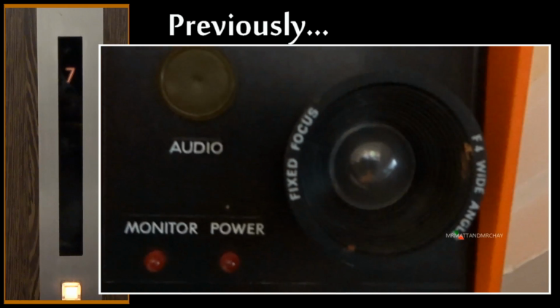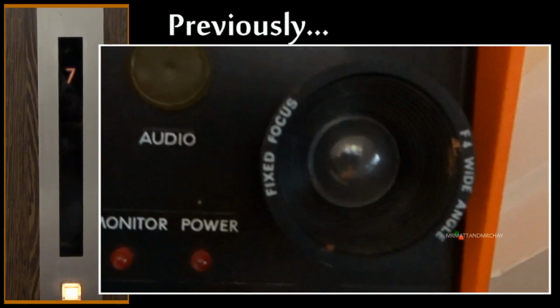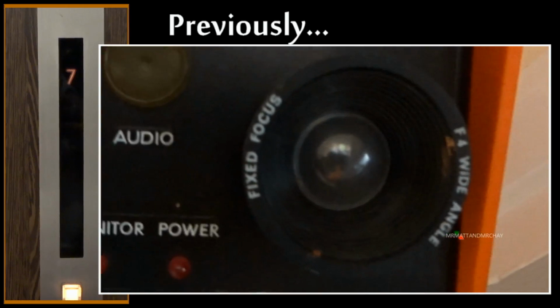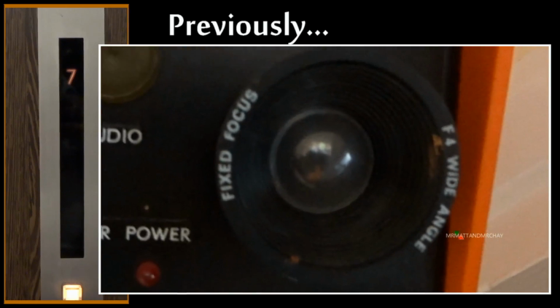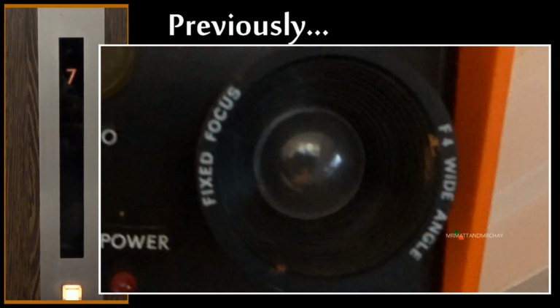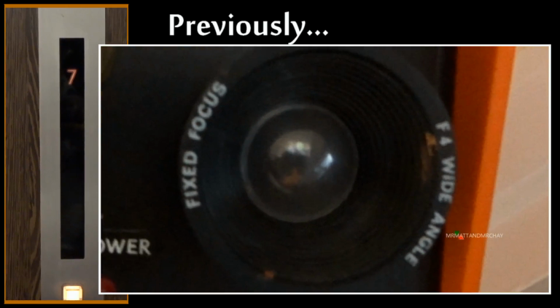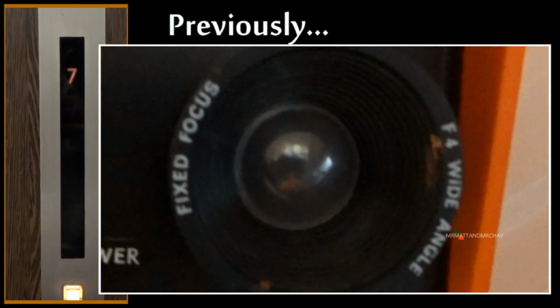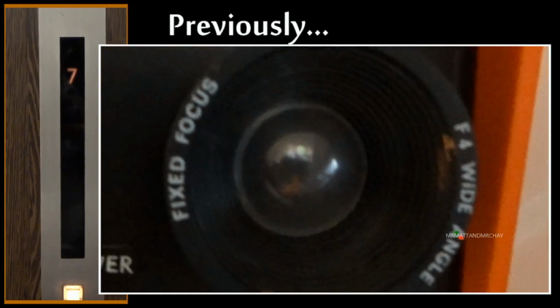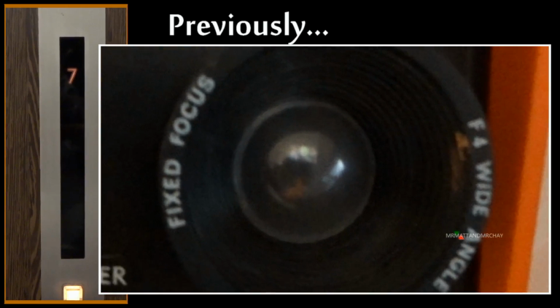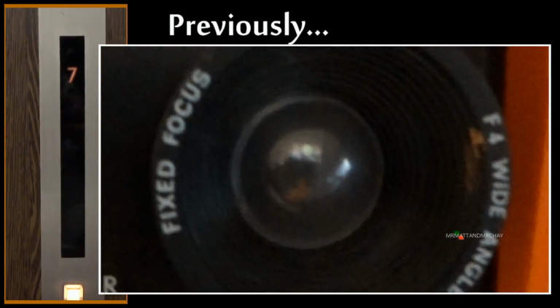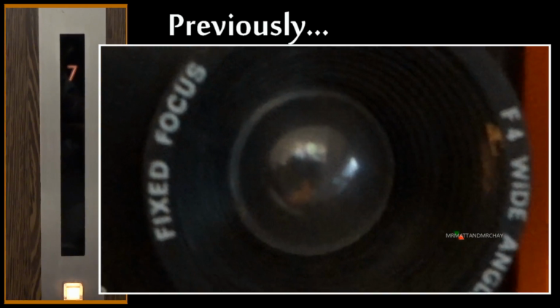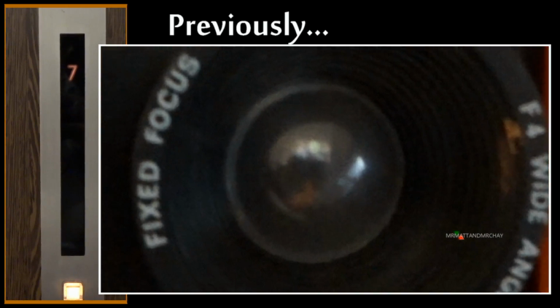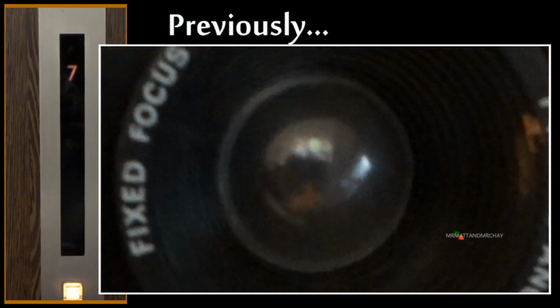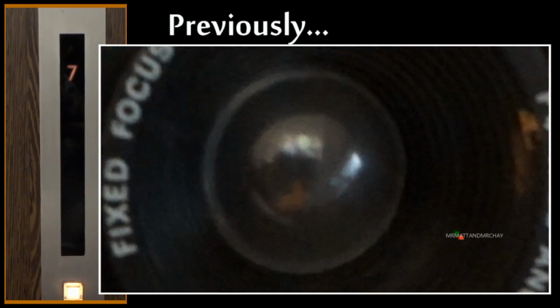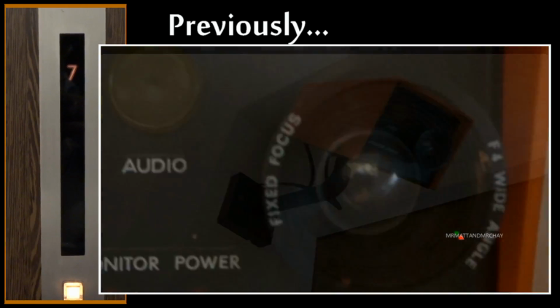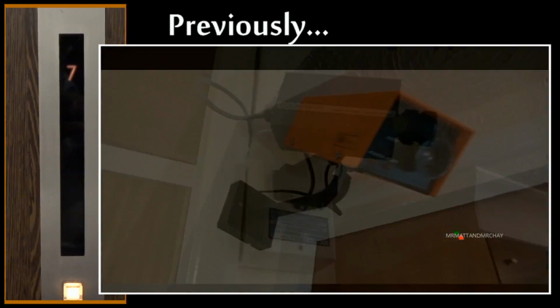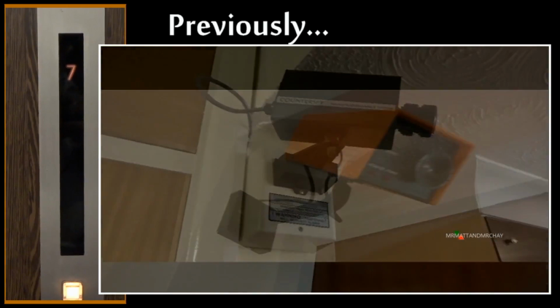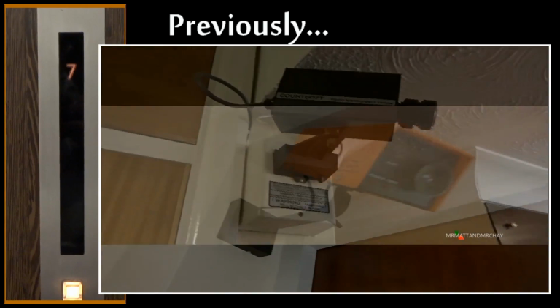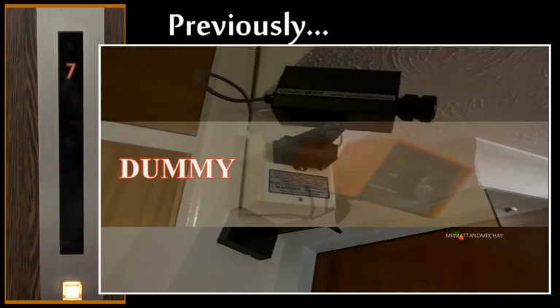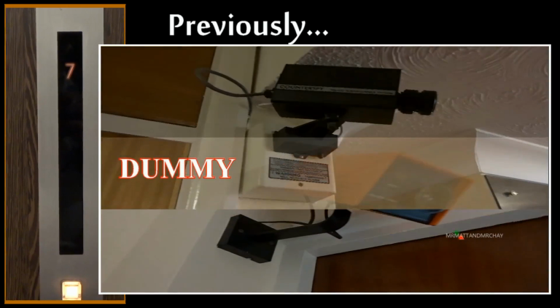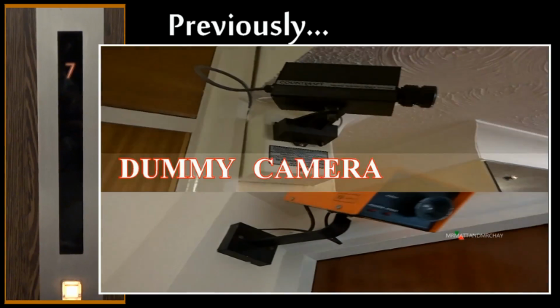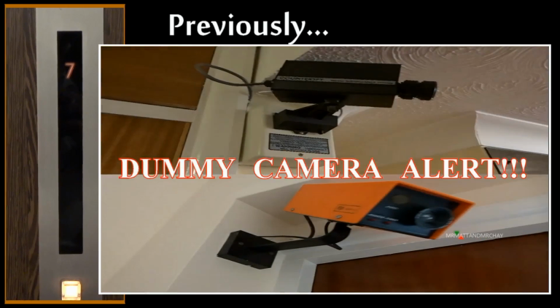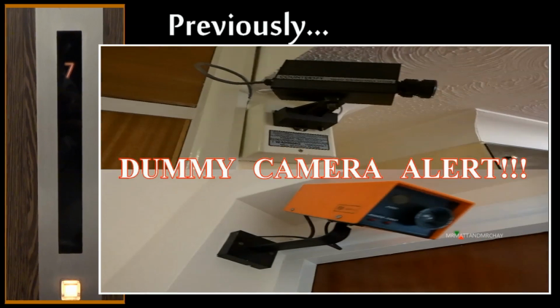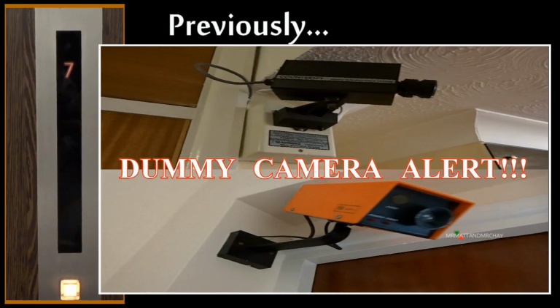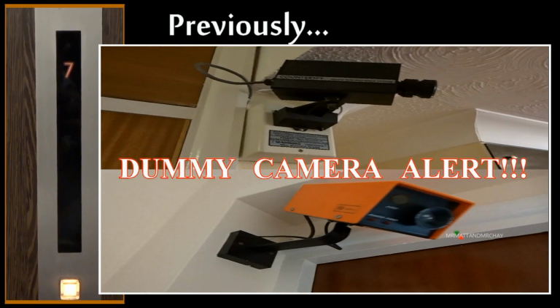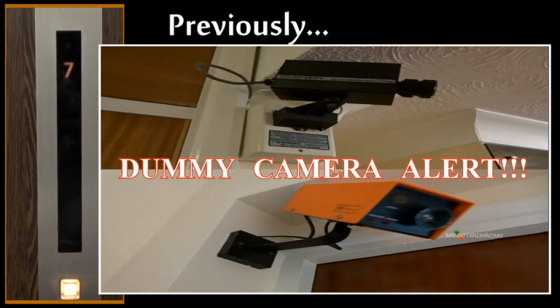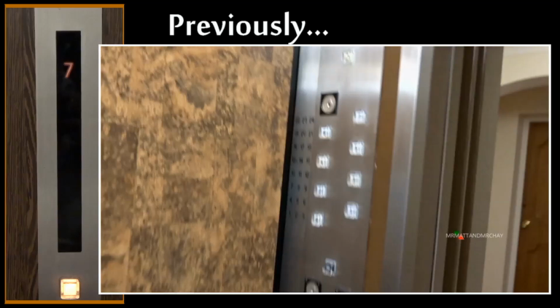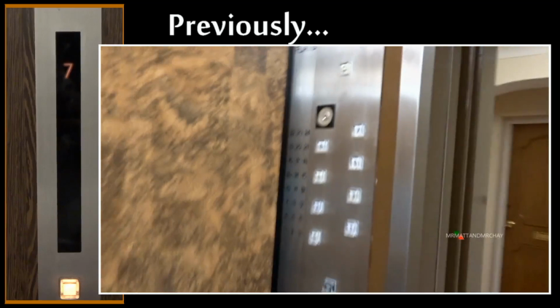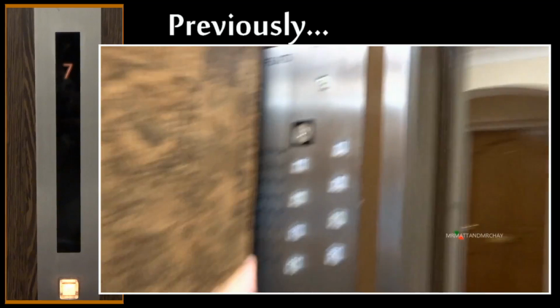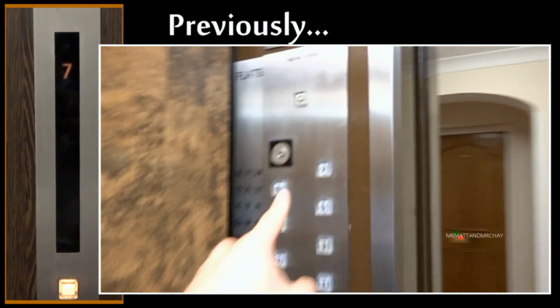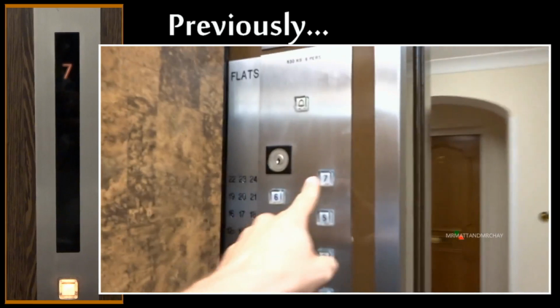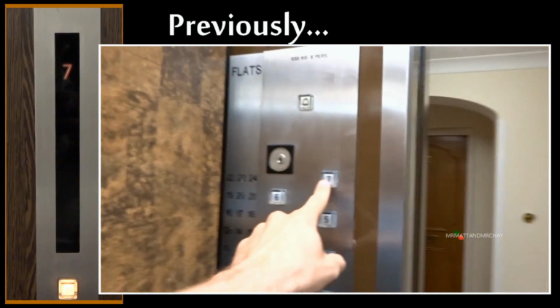Undeterred by these ridiculous looking dummy CCTV cameras, I went in search of the motor room.